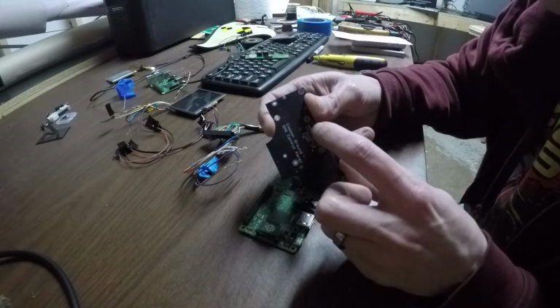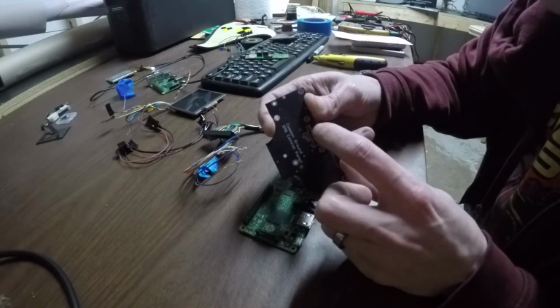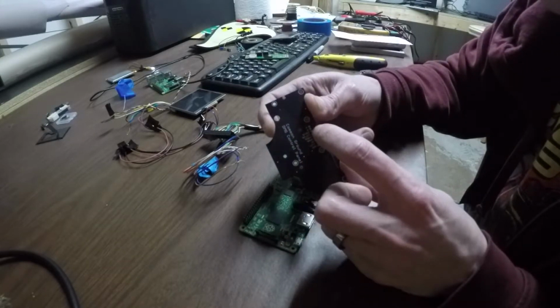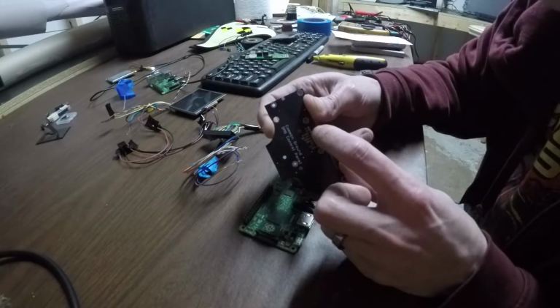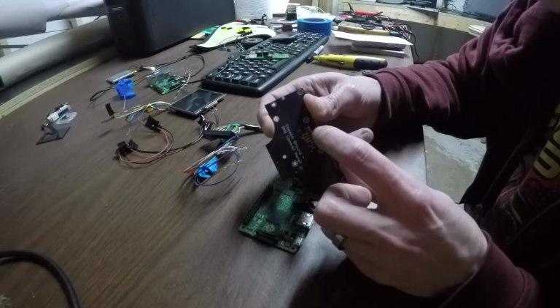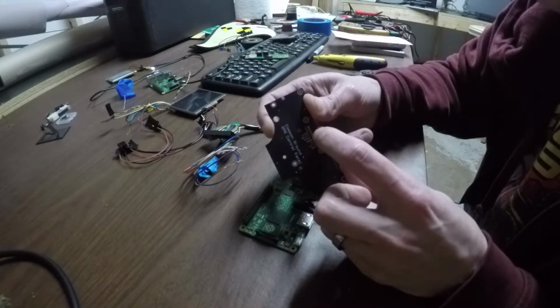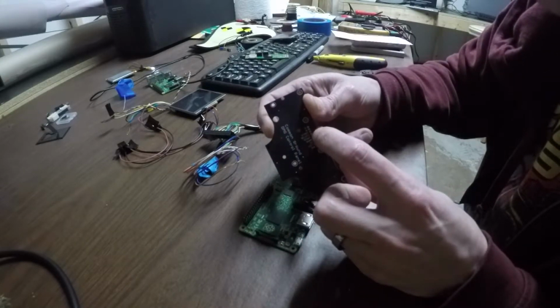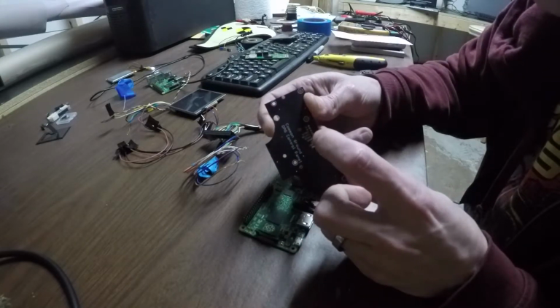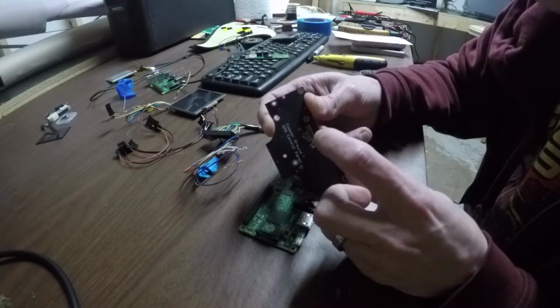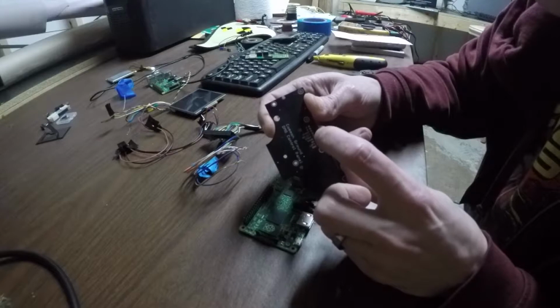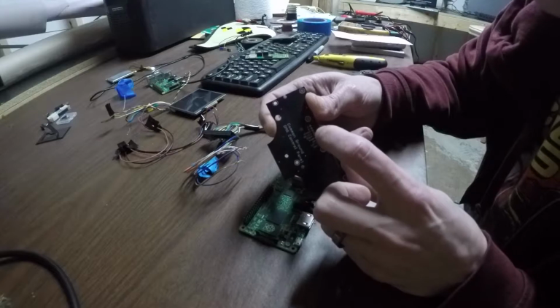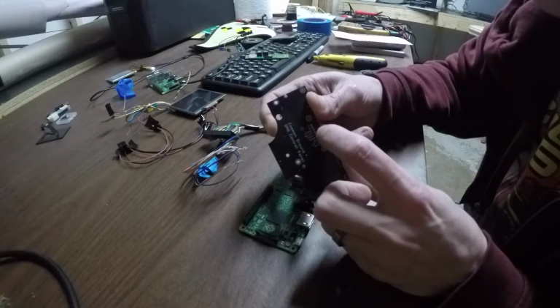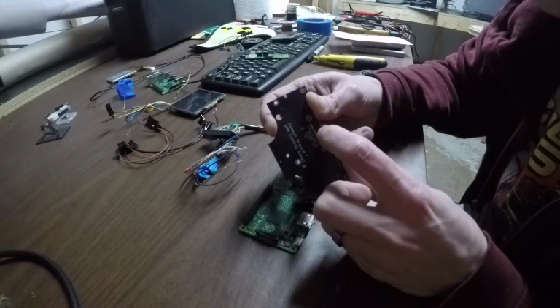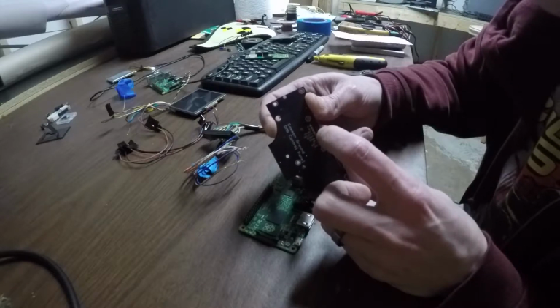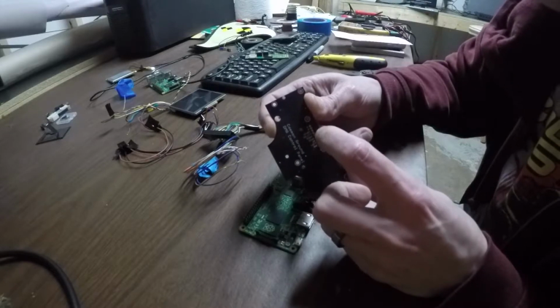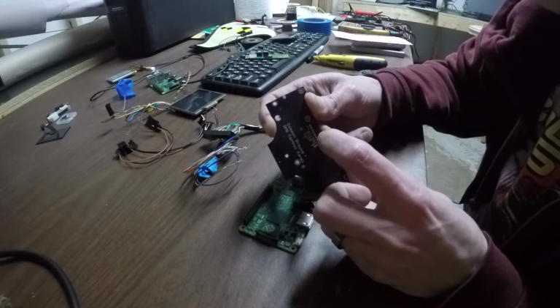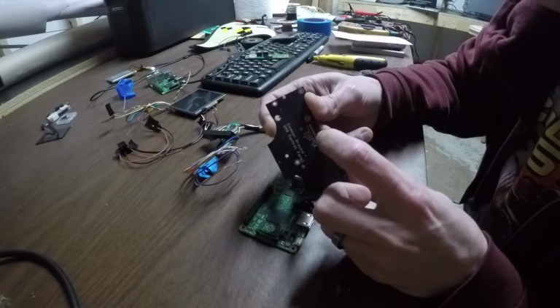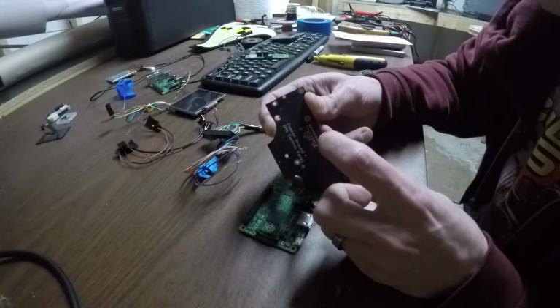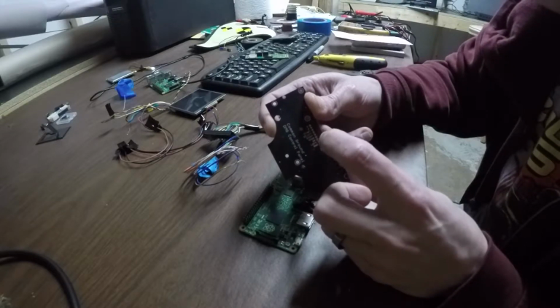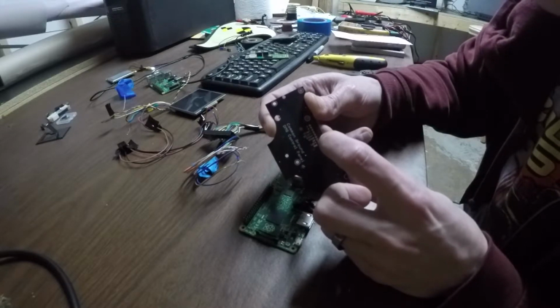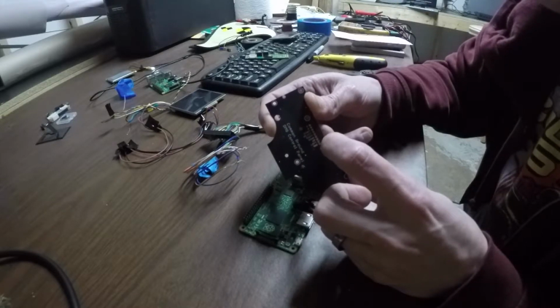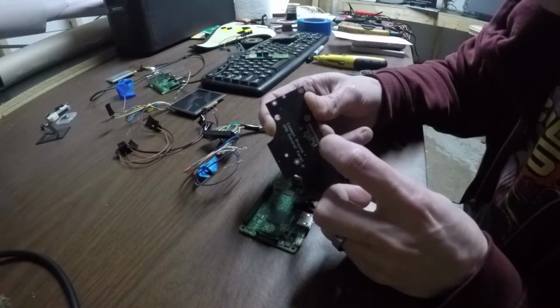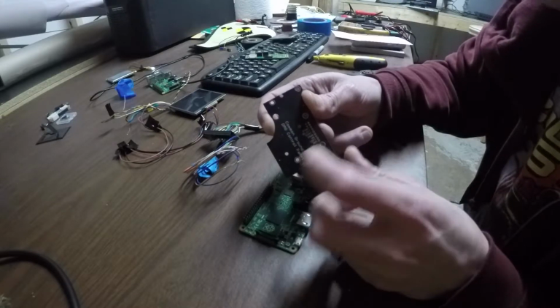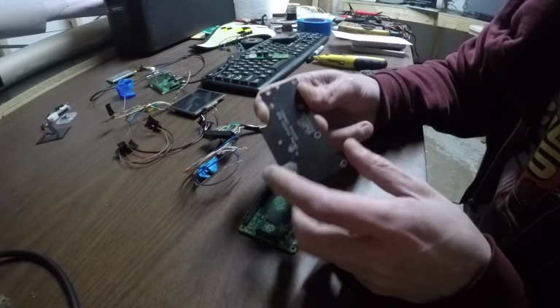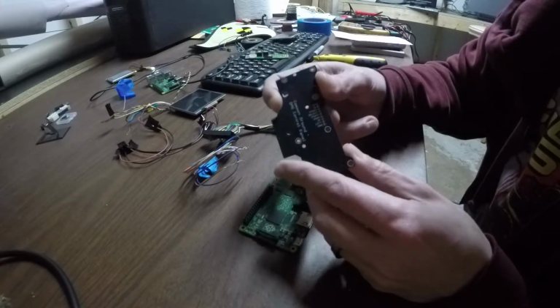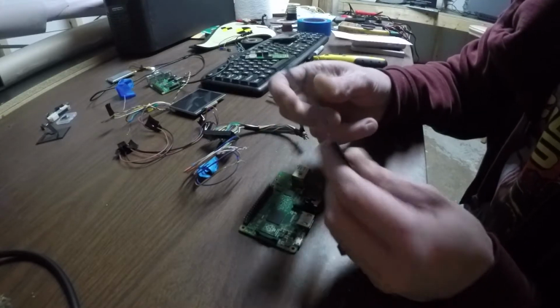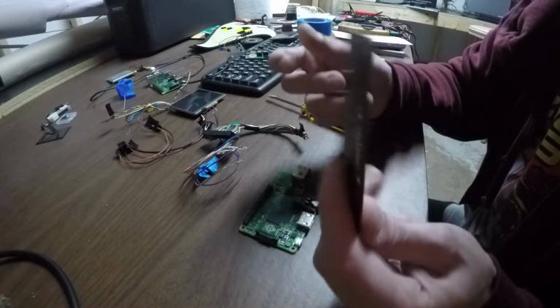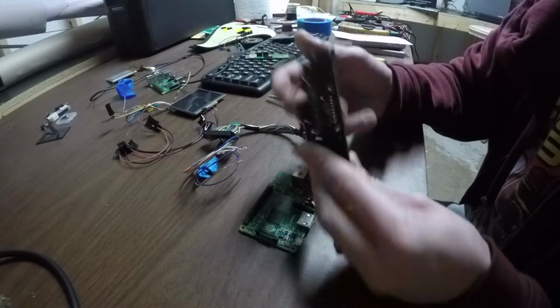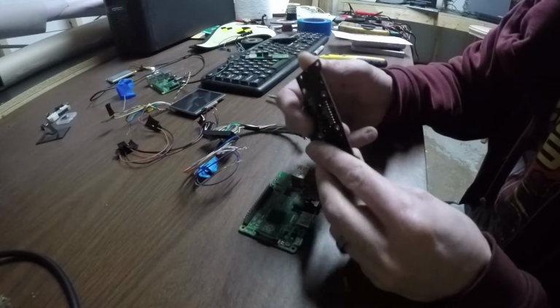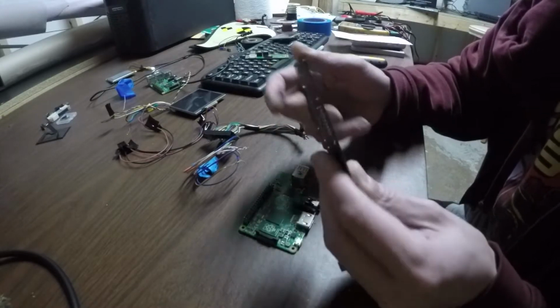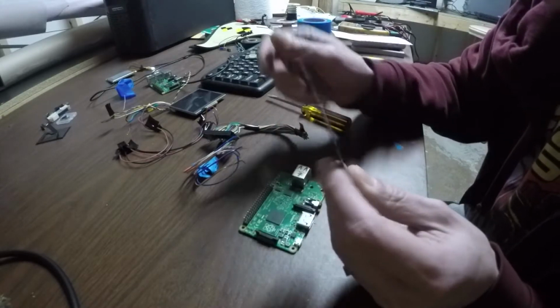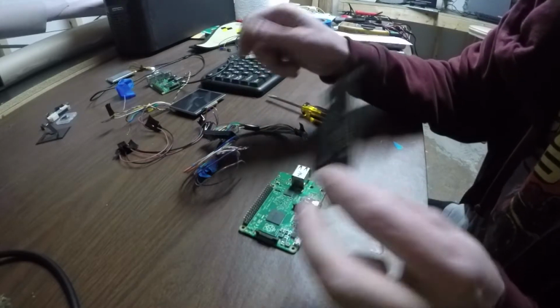It has A, B, start, select, right, down, up, left, and common ground.